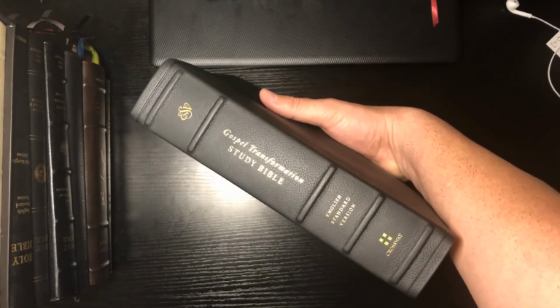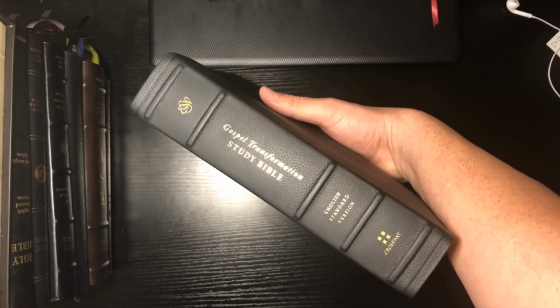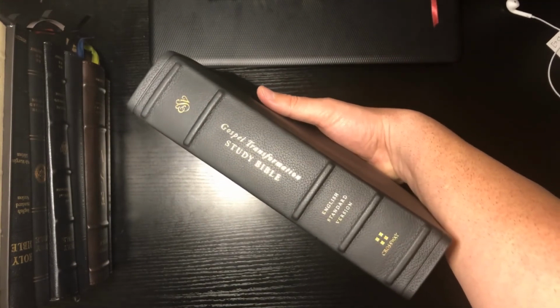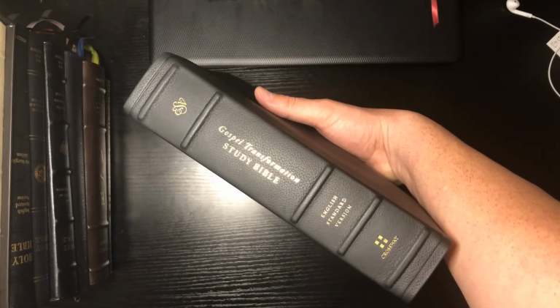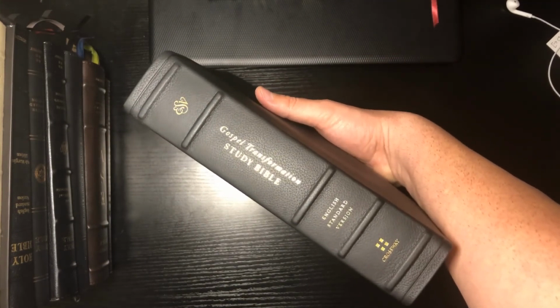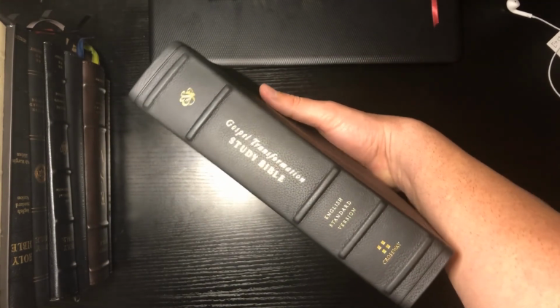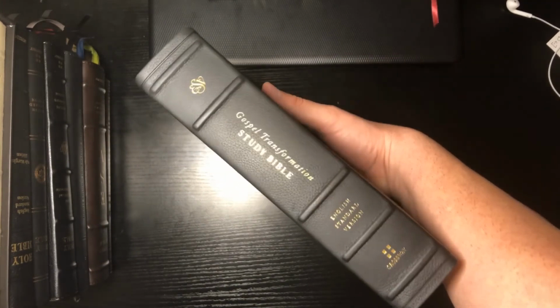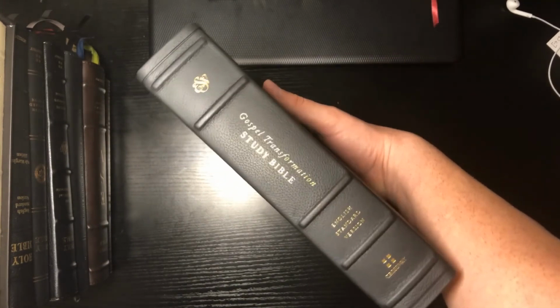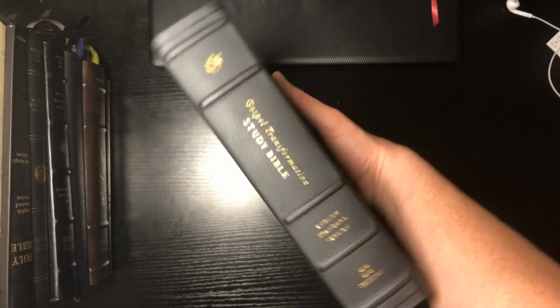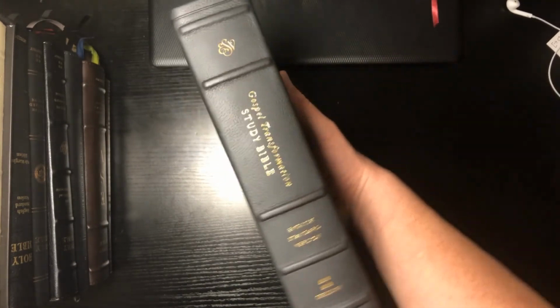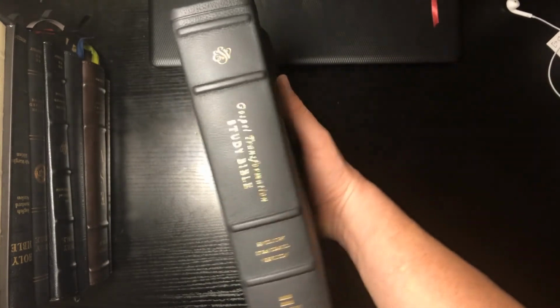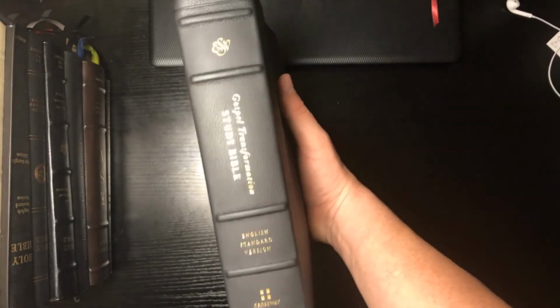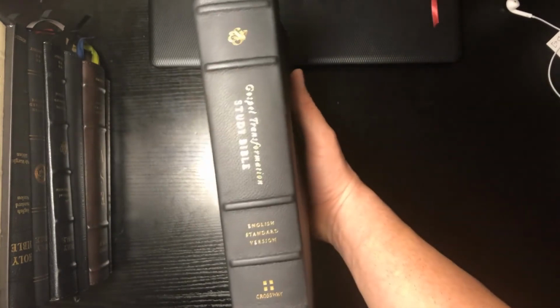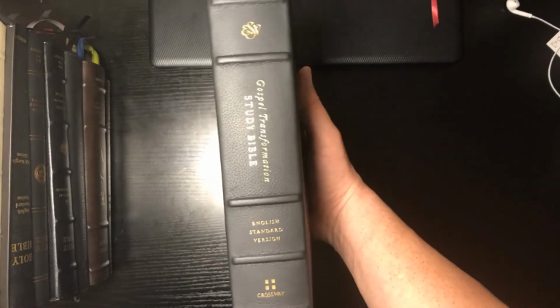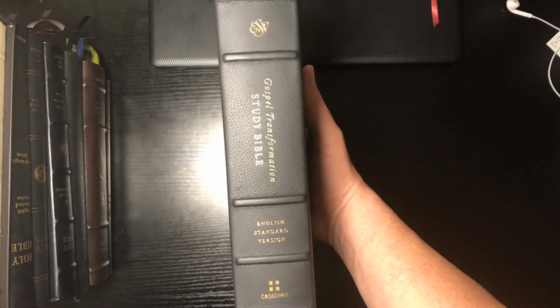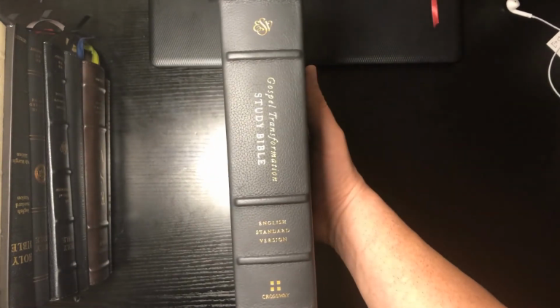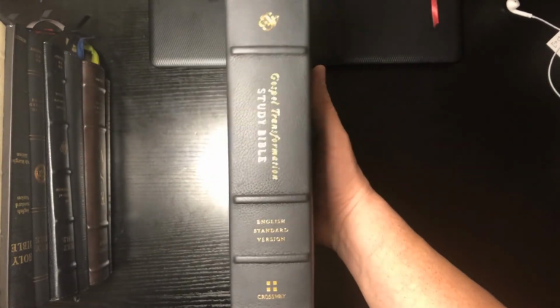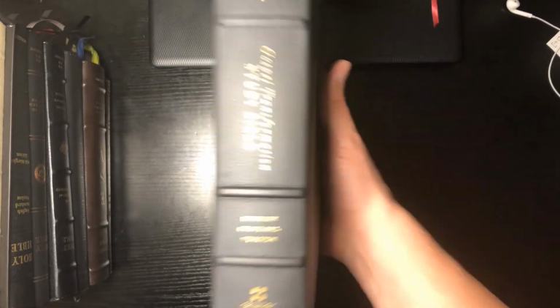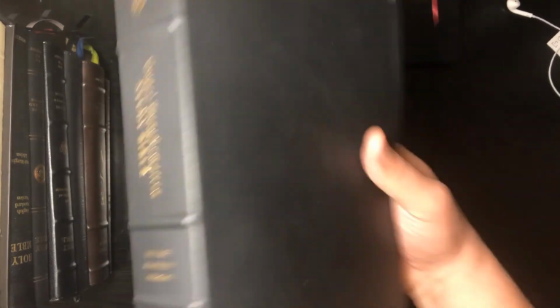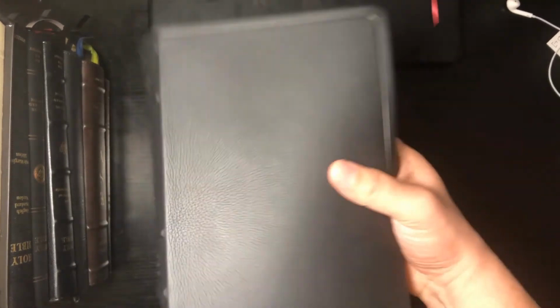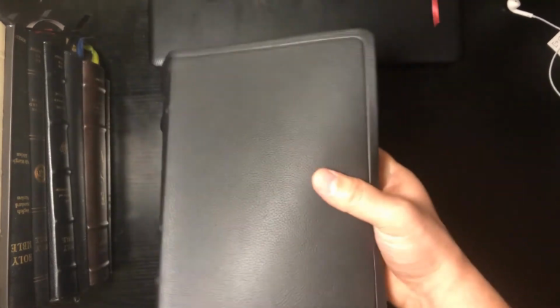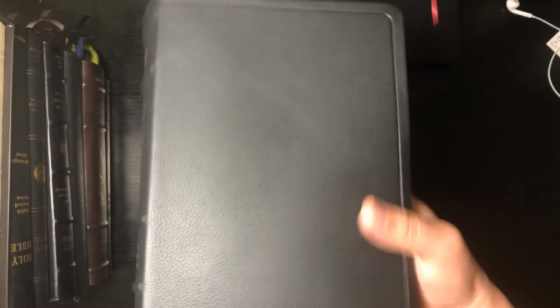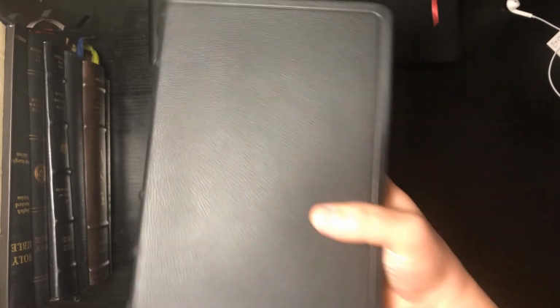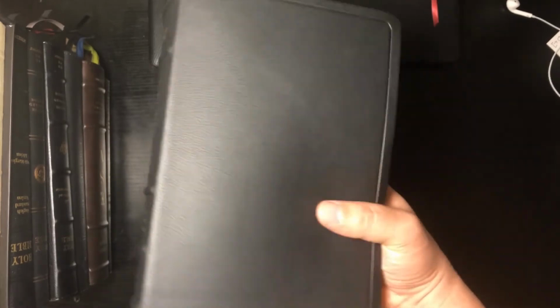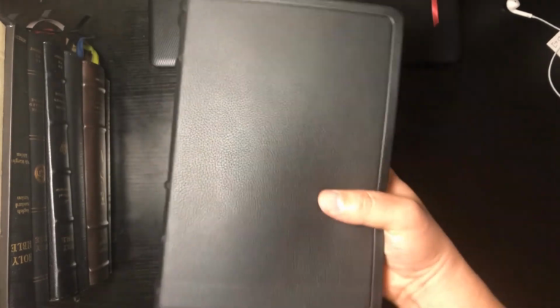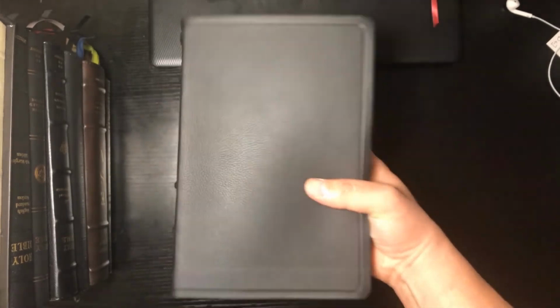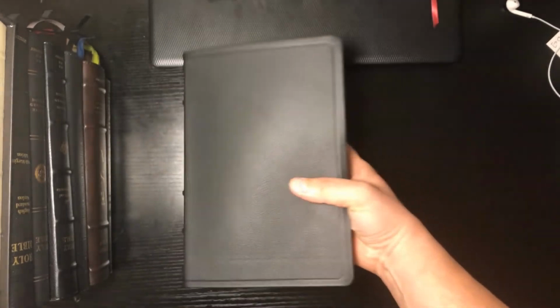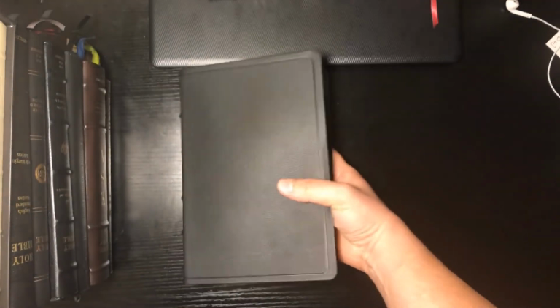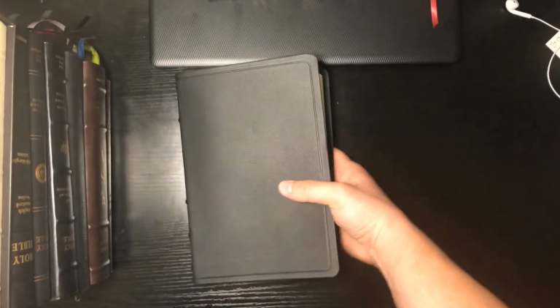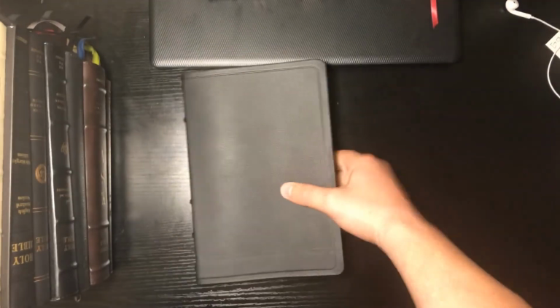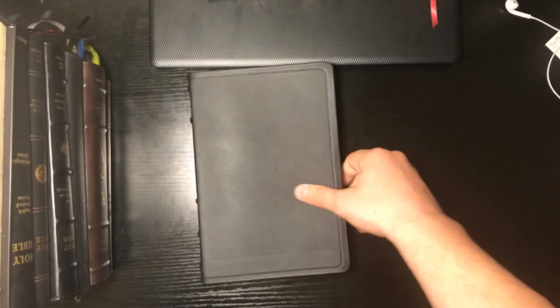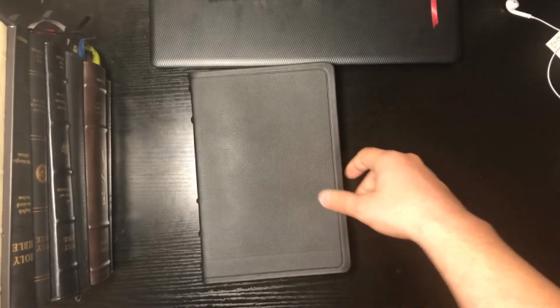Offering this to the body of Christ and anyone interested in Bibles. Thank you guys for watching.